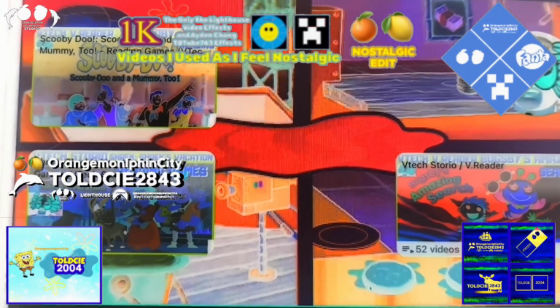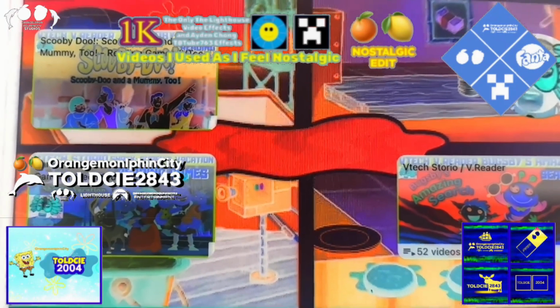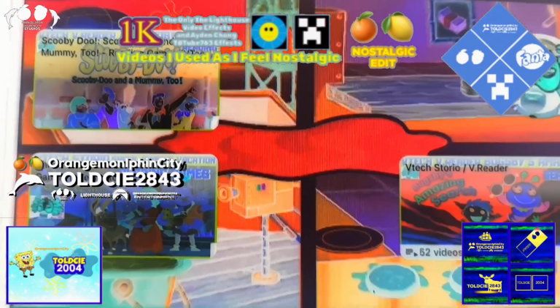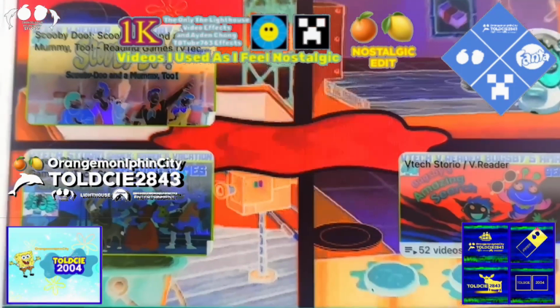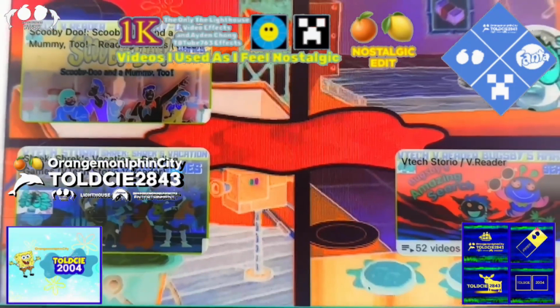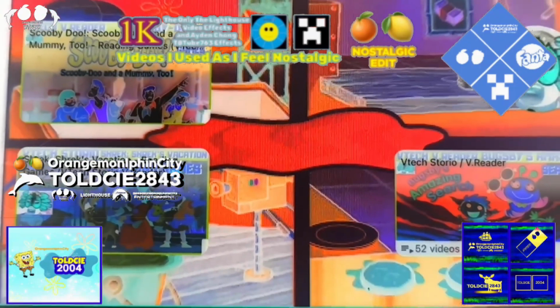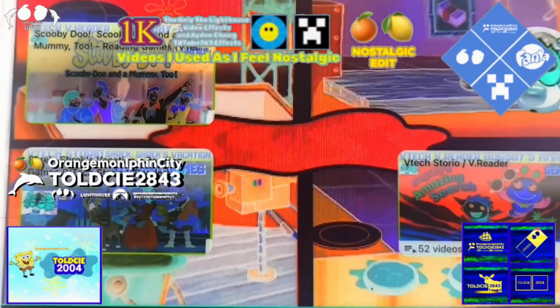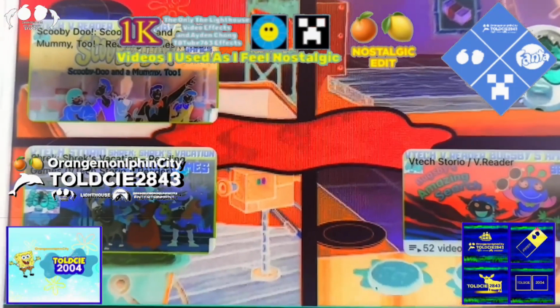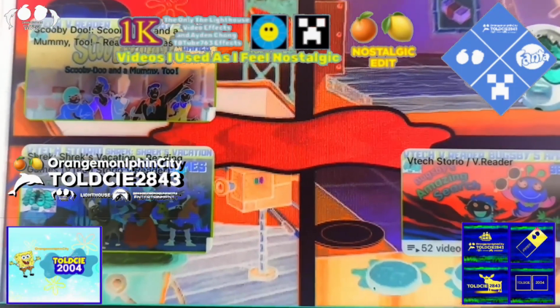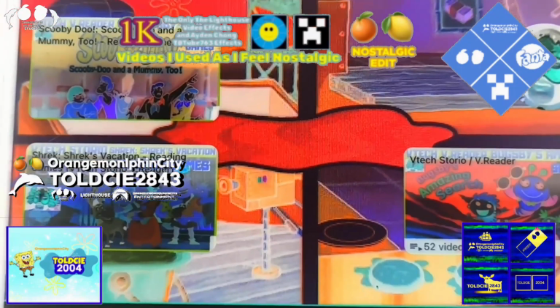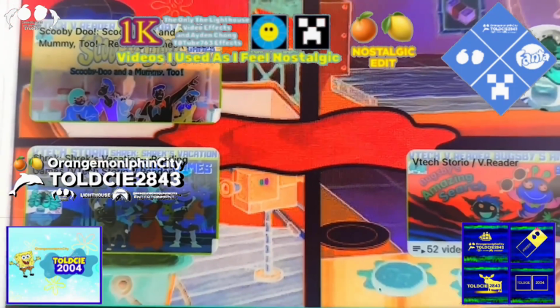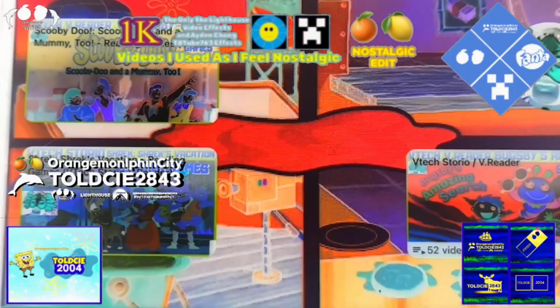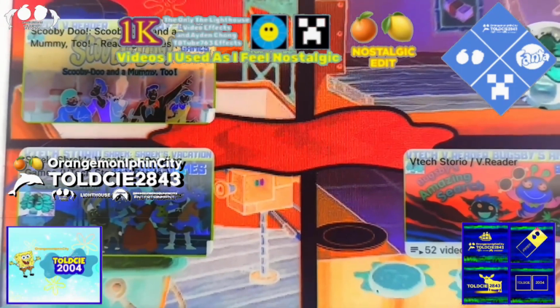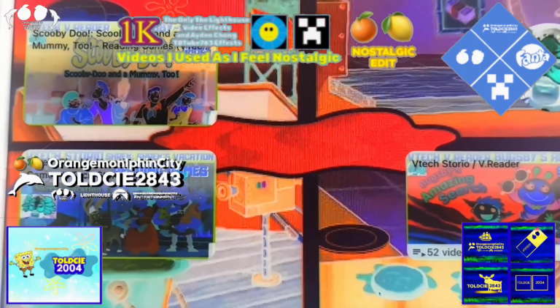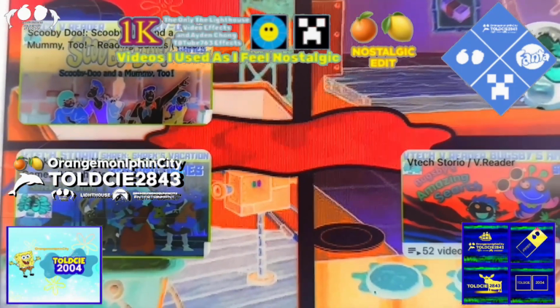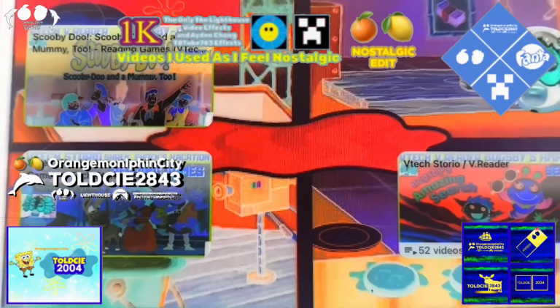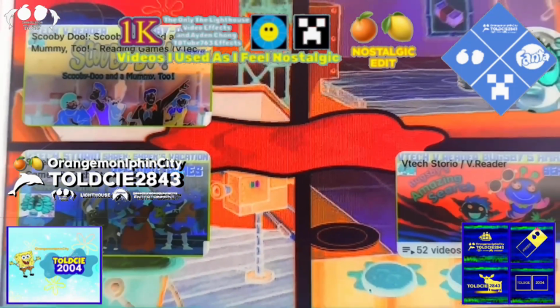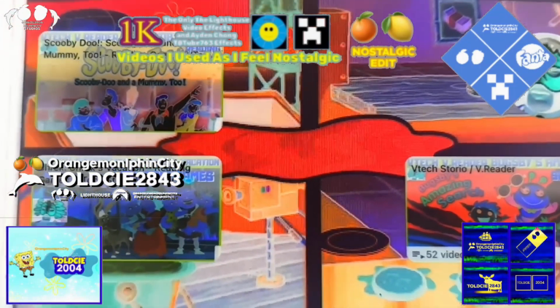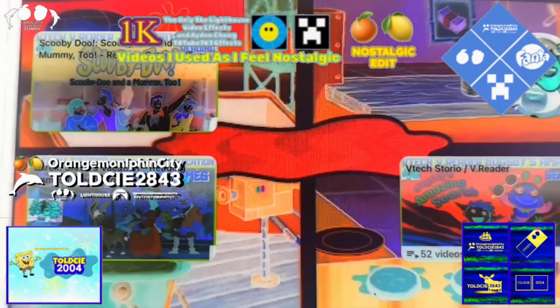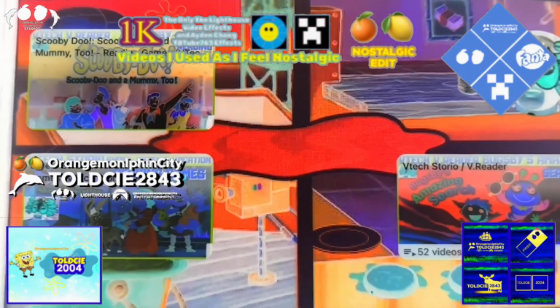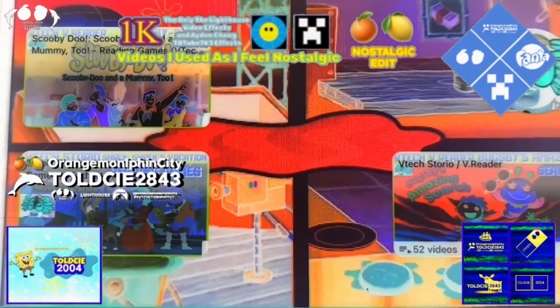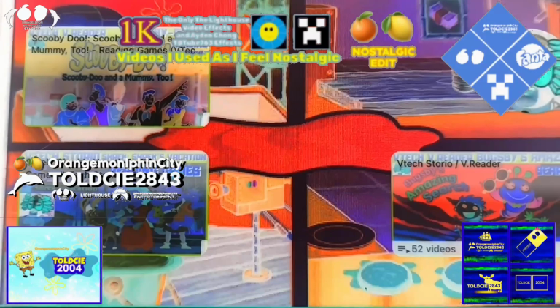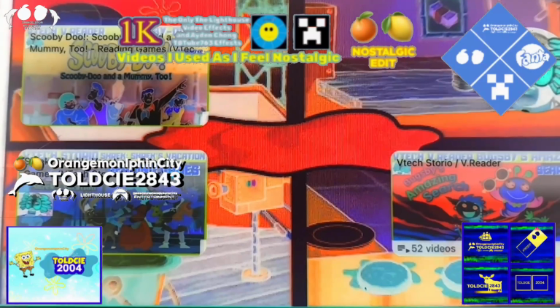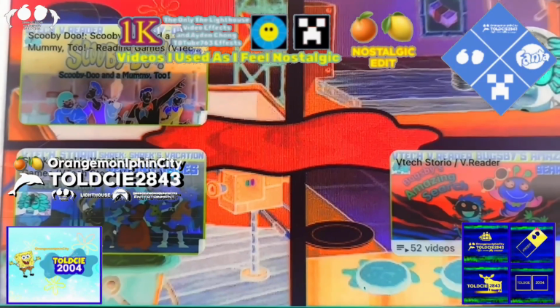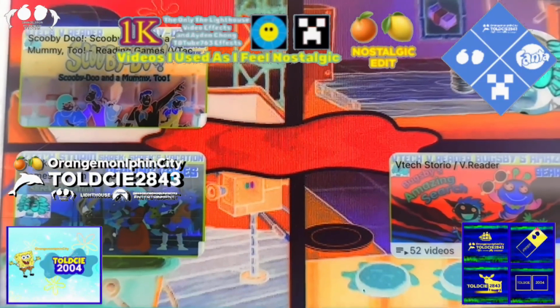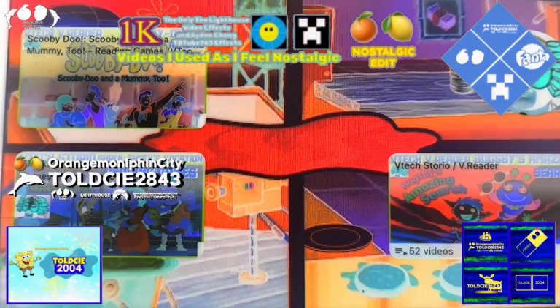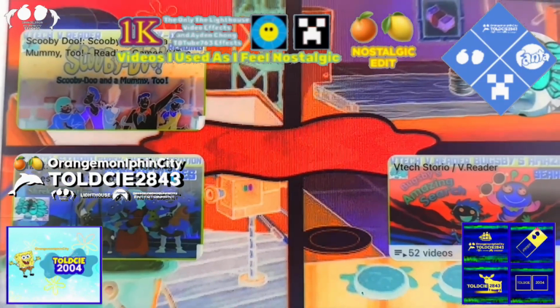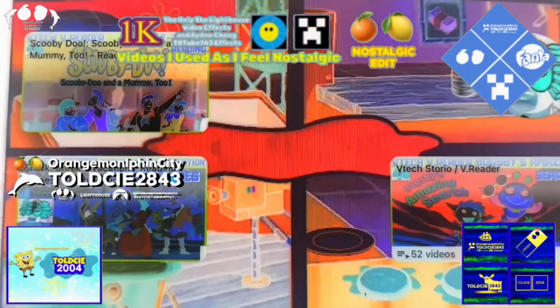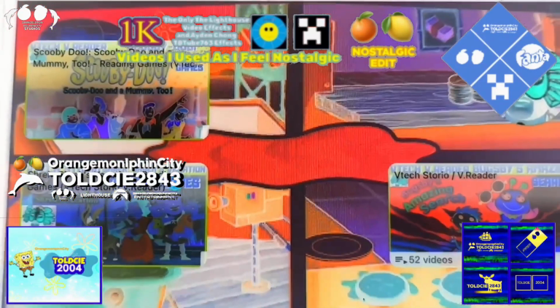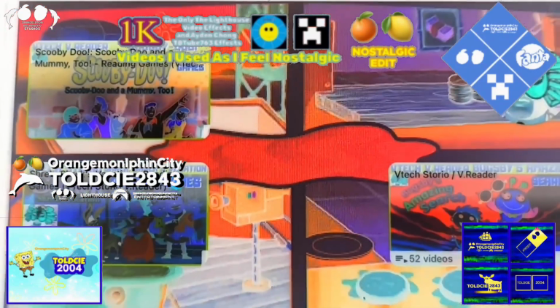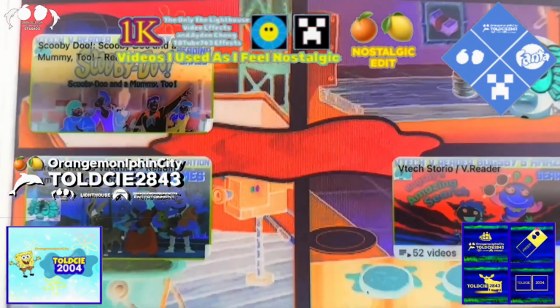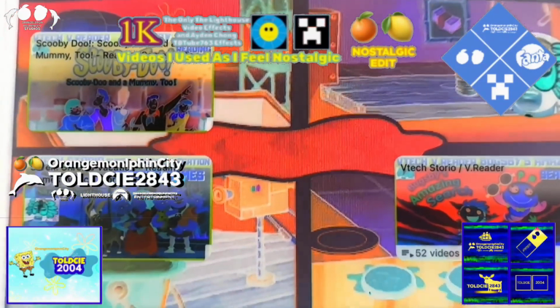You got them all! Play again and try to get another perfect score!